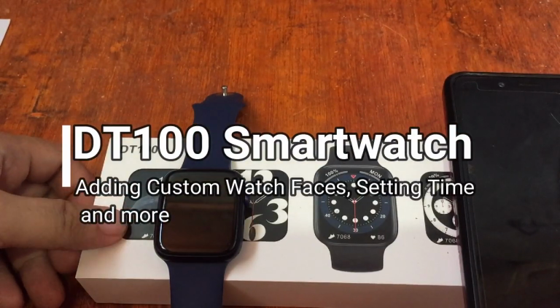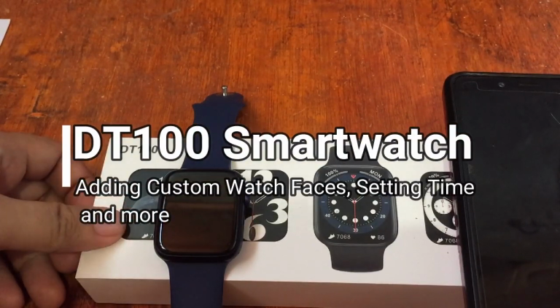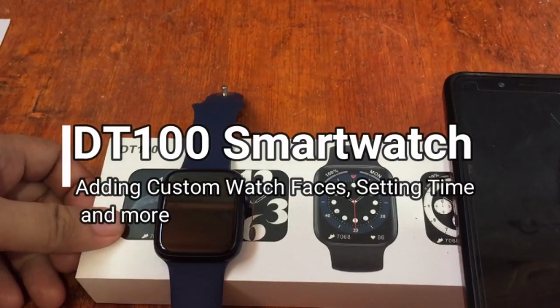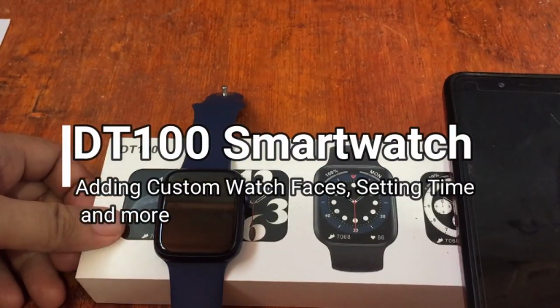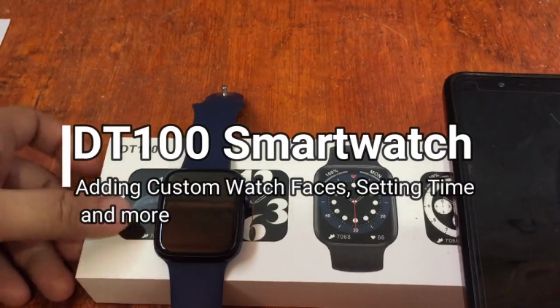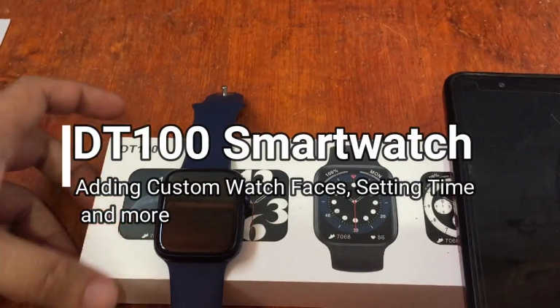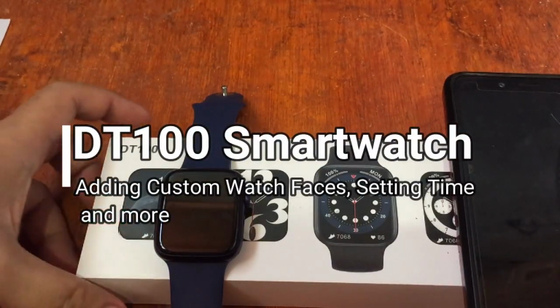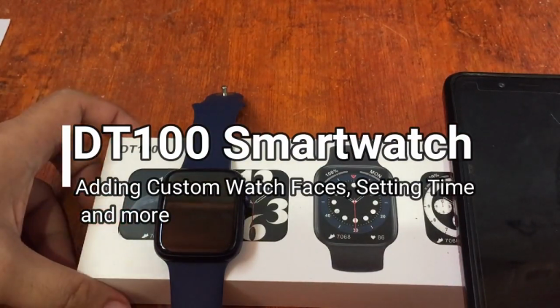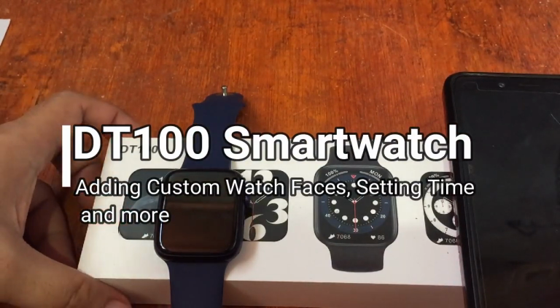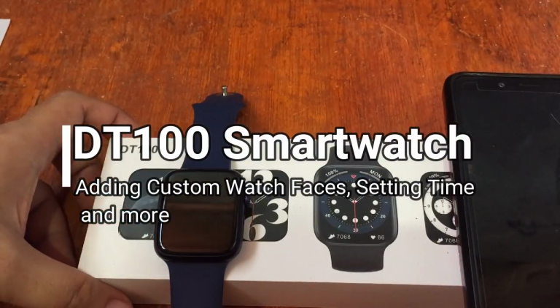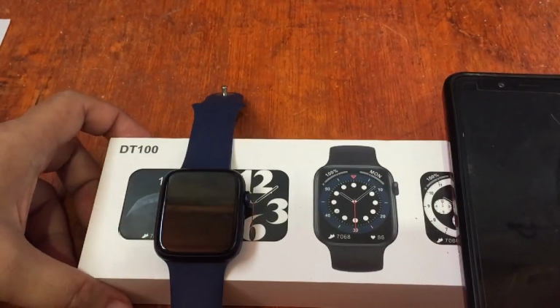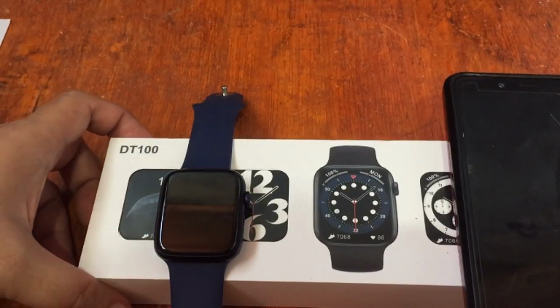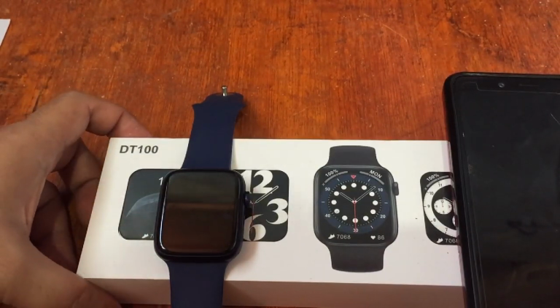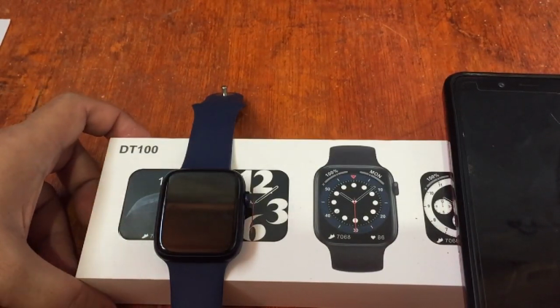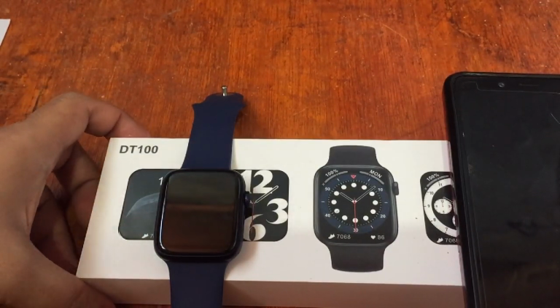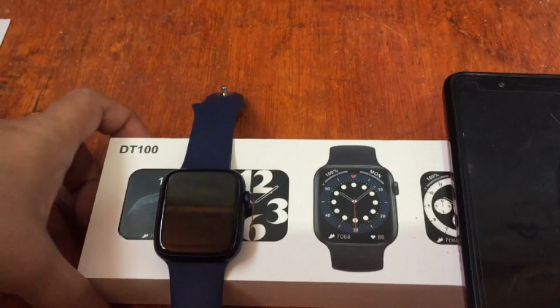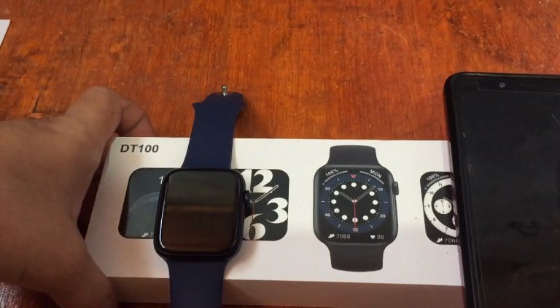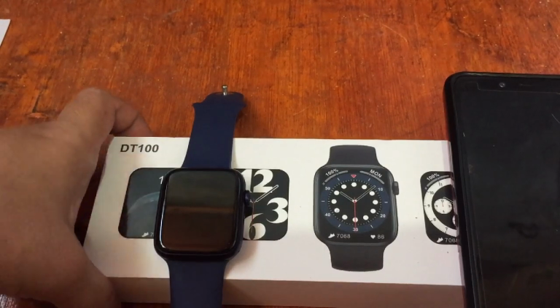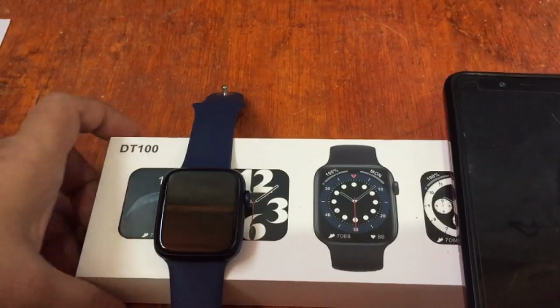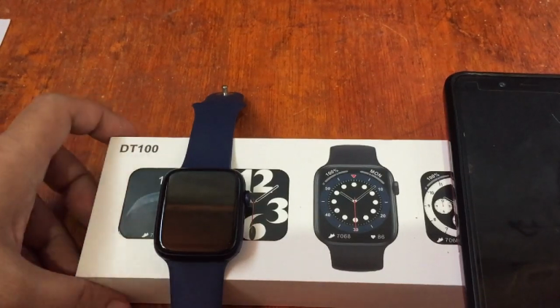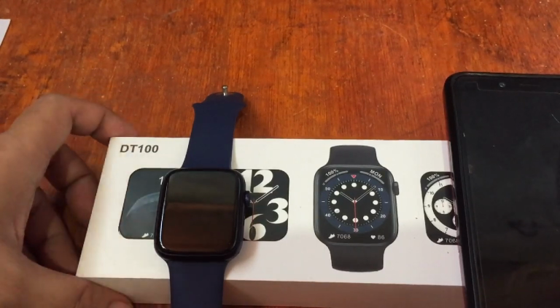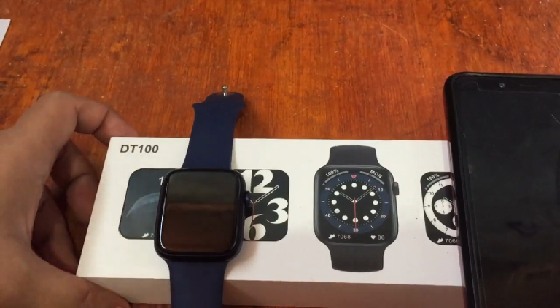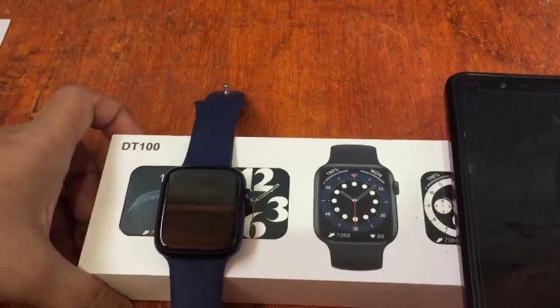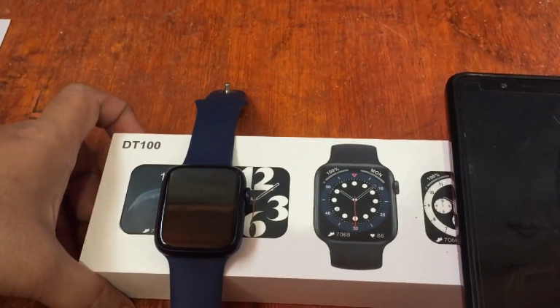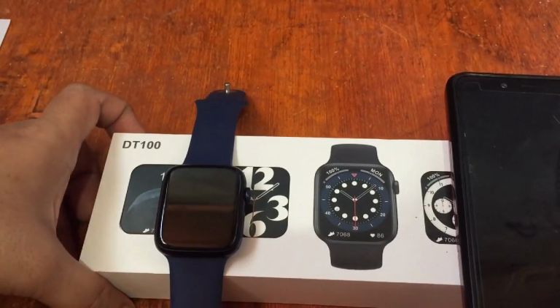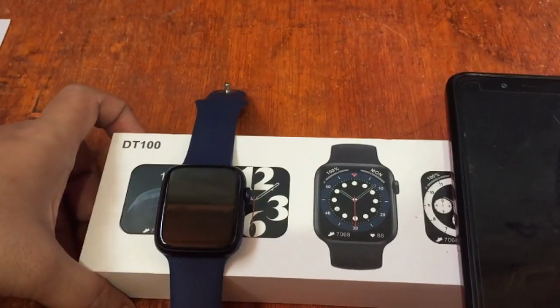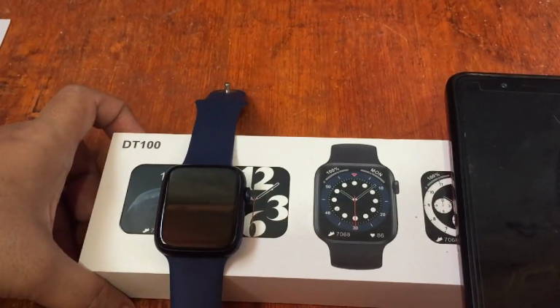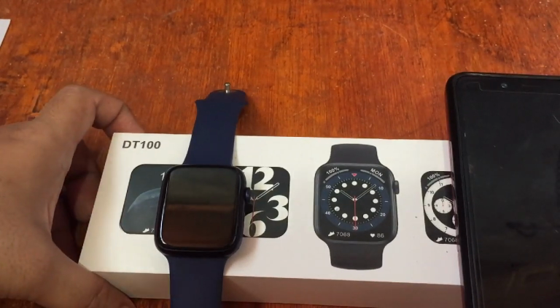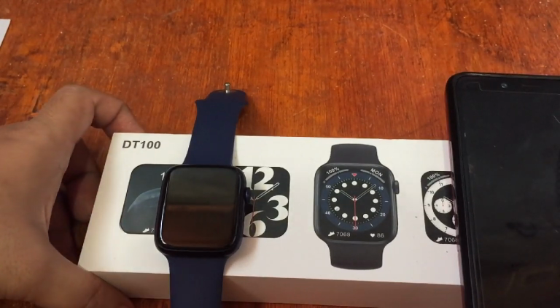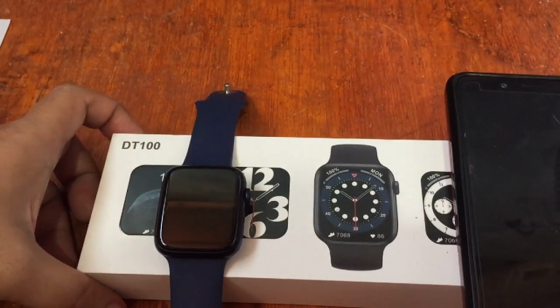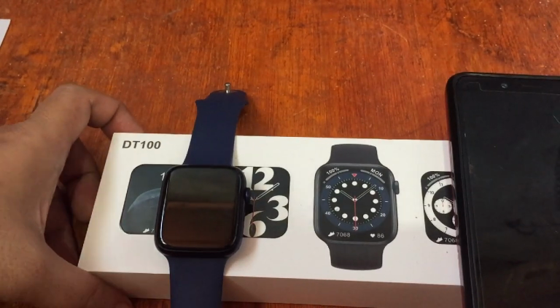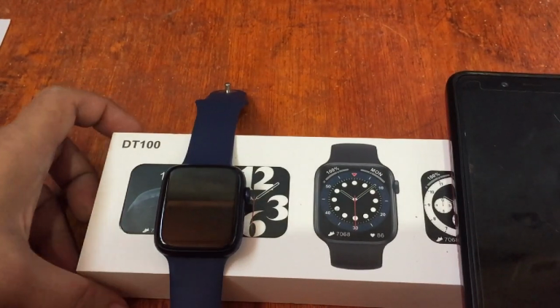Hello, this is smartwatchspecifications.com, the premier site for smartwatch specs, news and reviews.